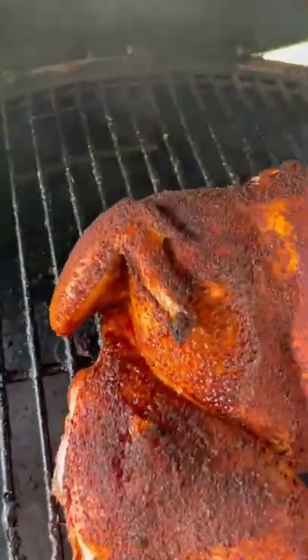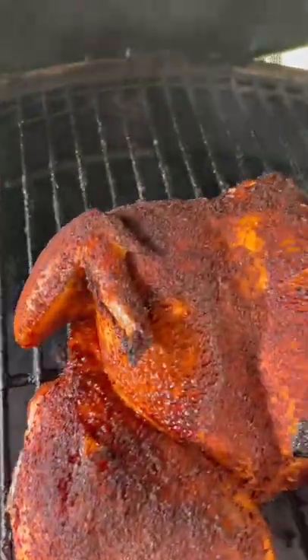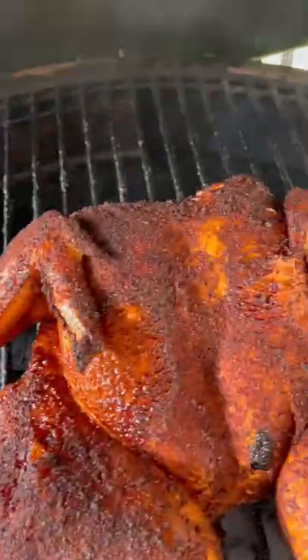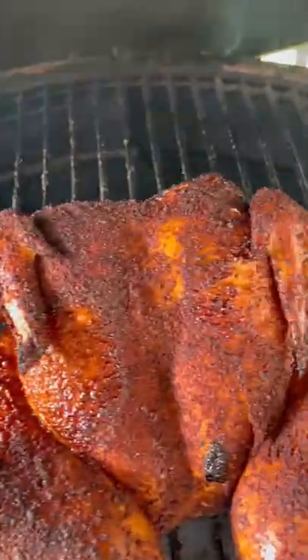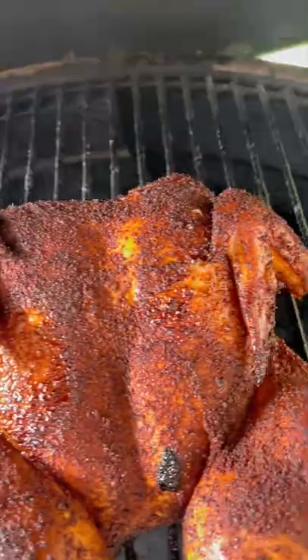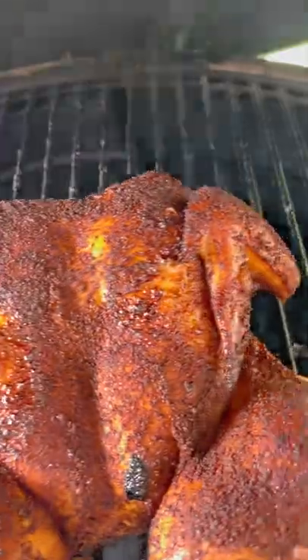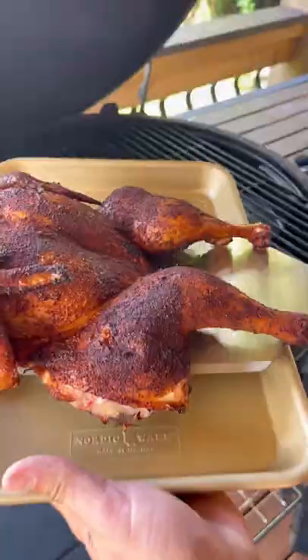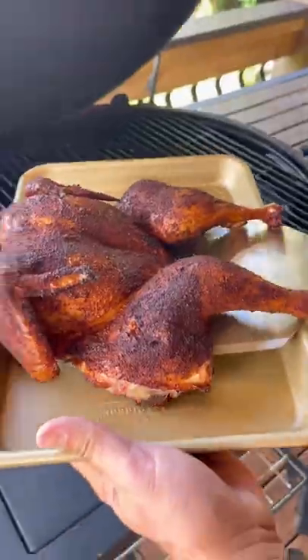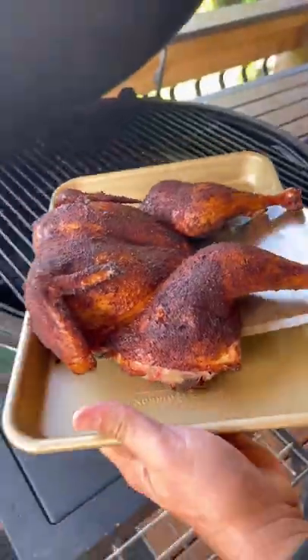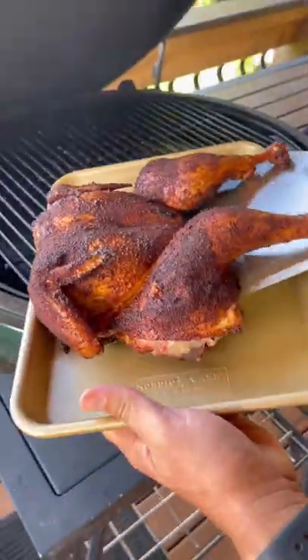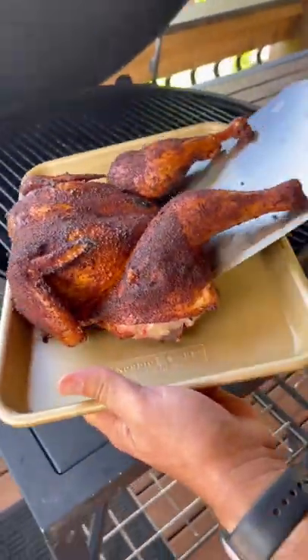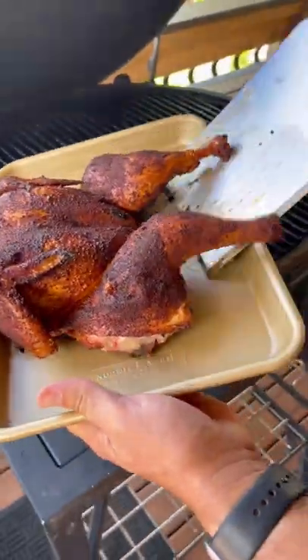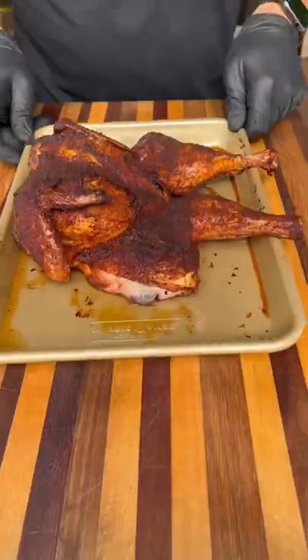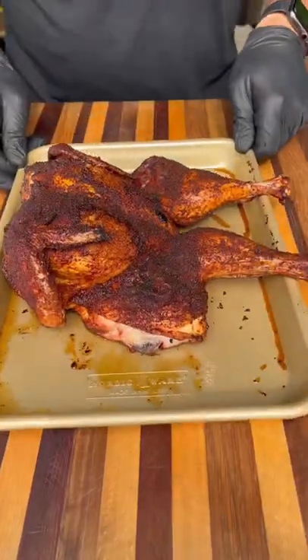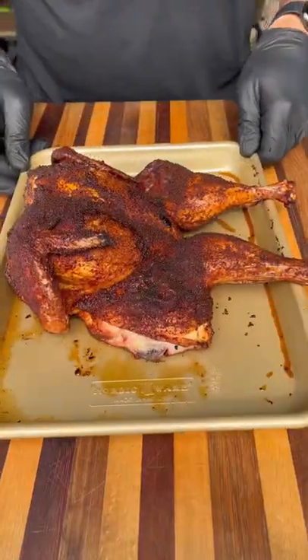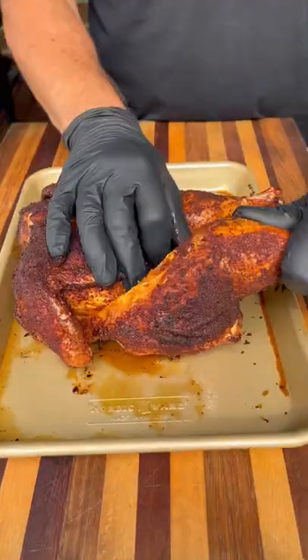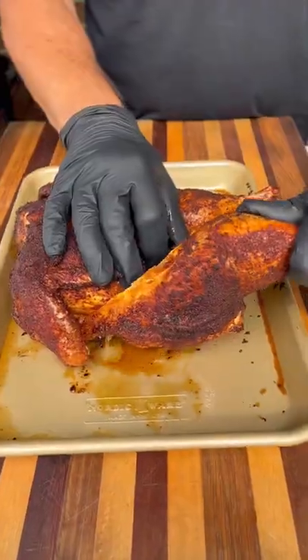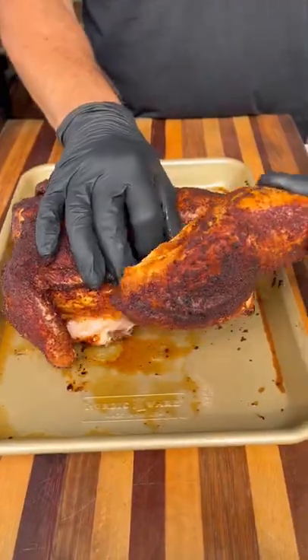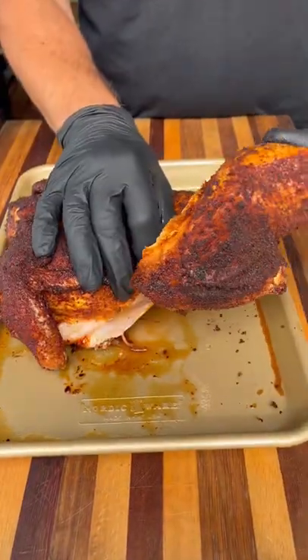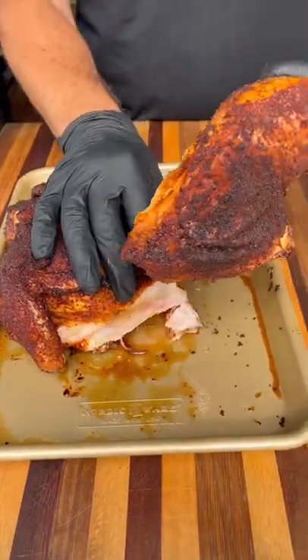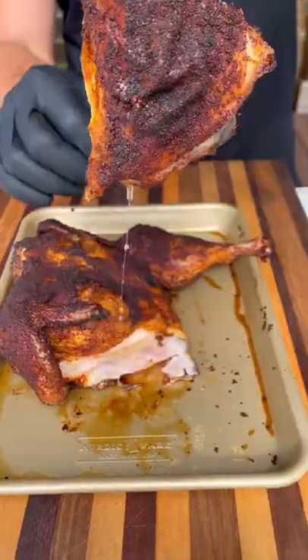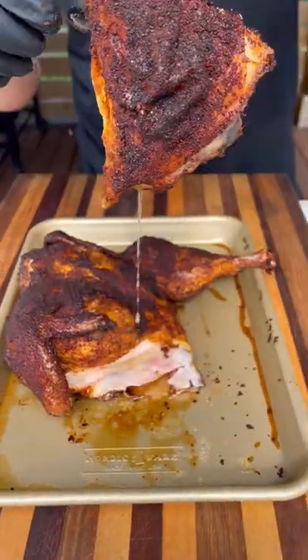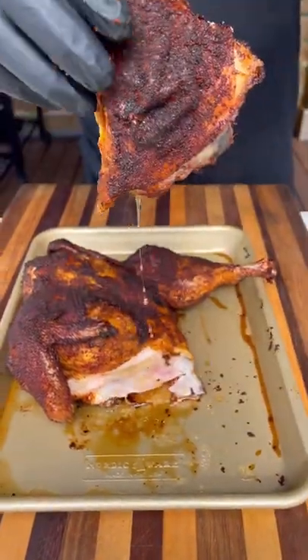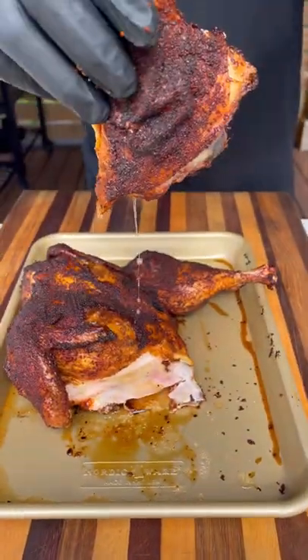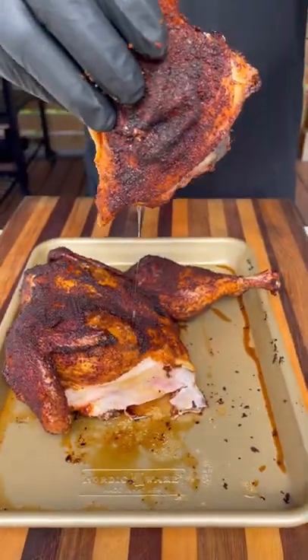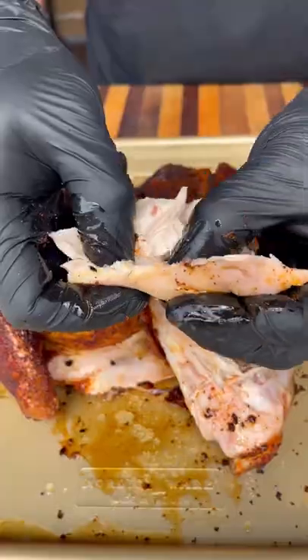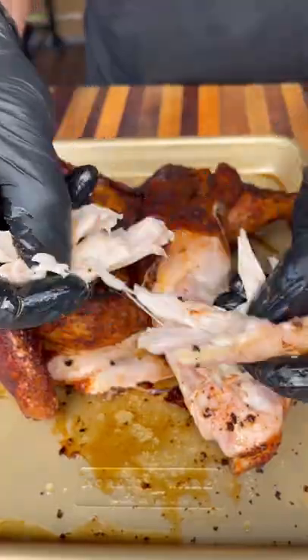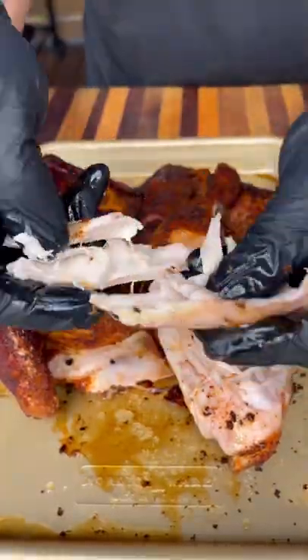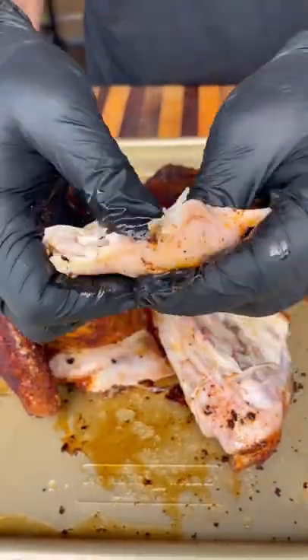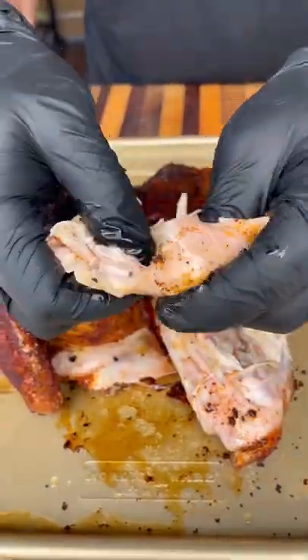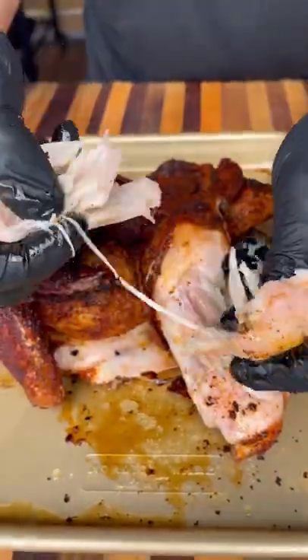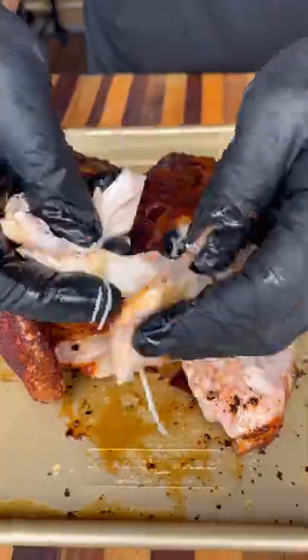I'm going to pull this guy off just shy of 165, let it rest for about 10 minutes — and check this thing out. Super juicy, very tender.